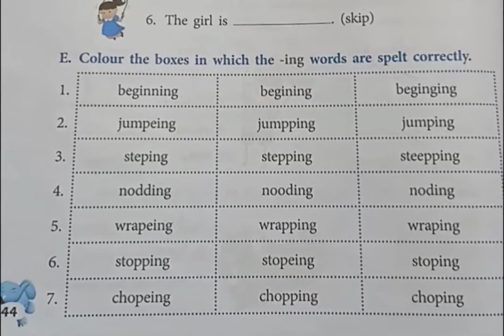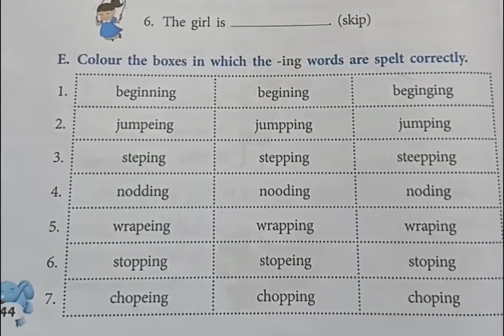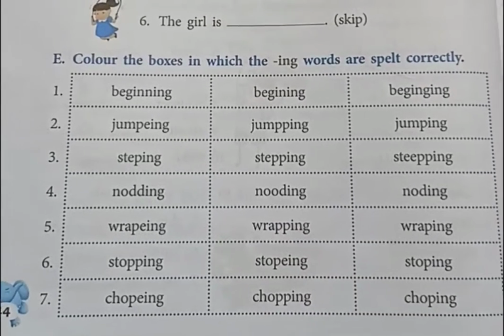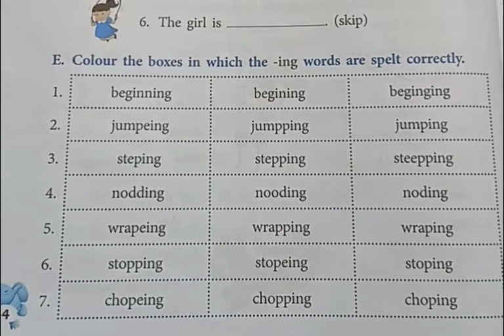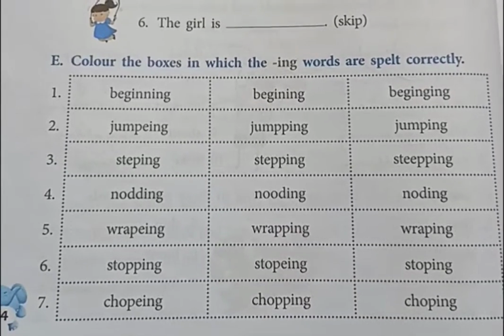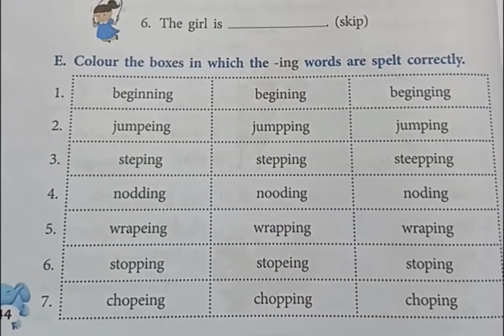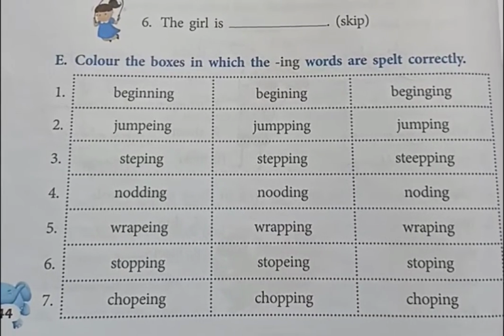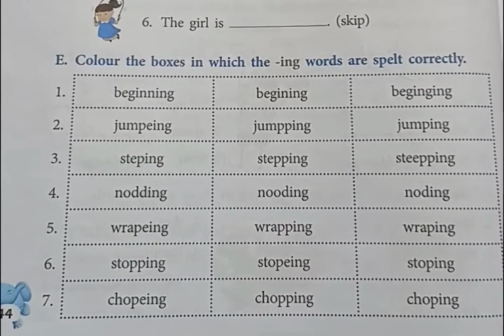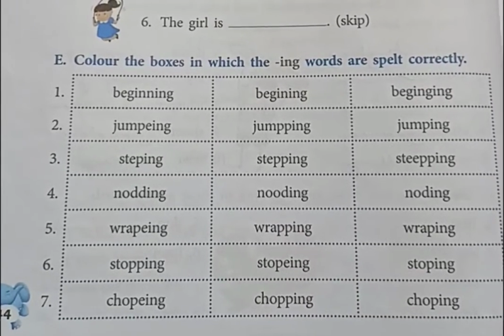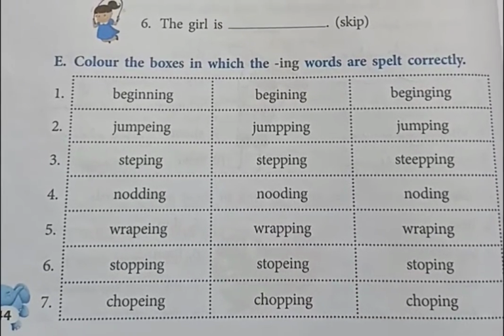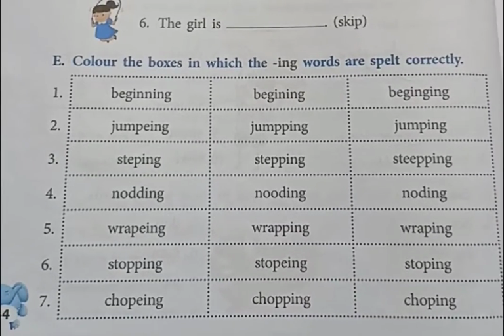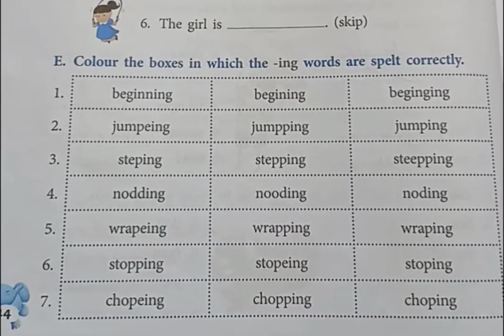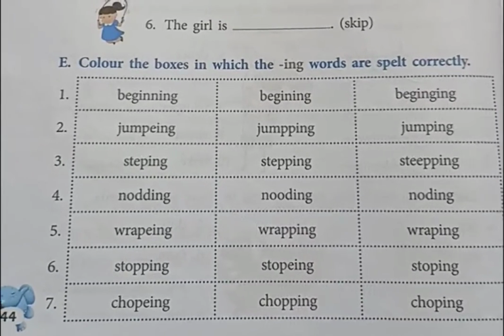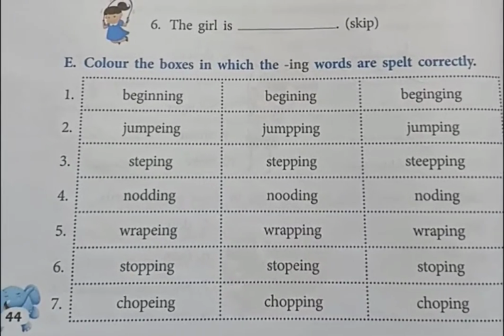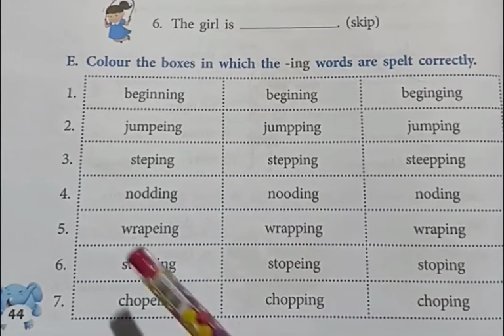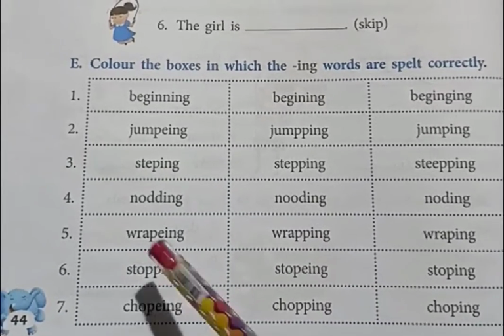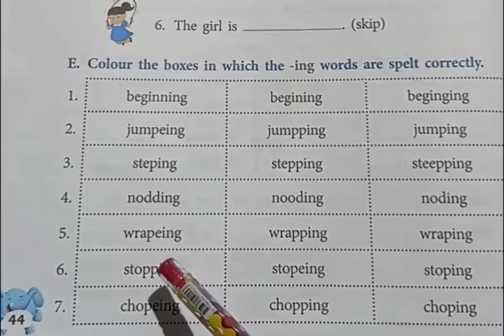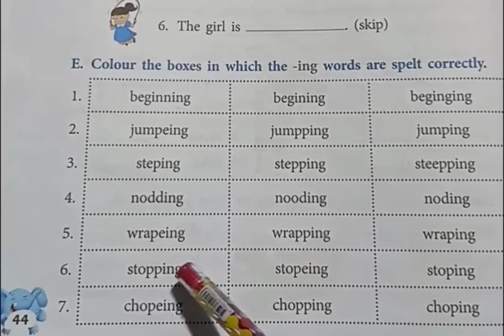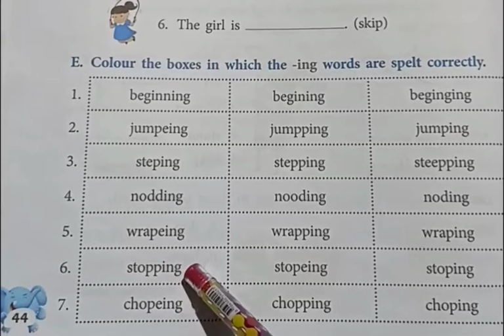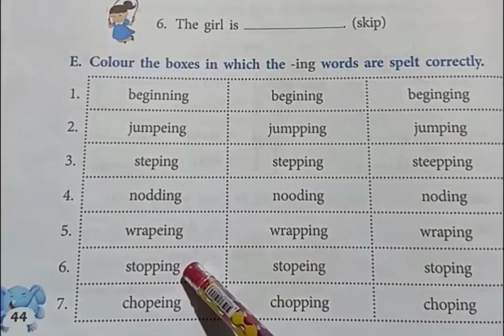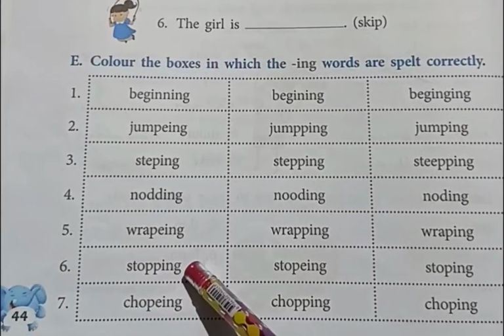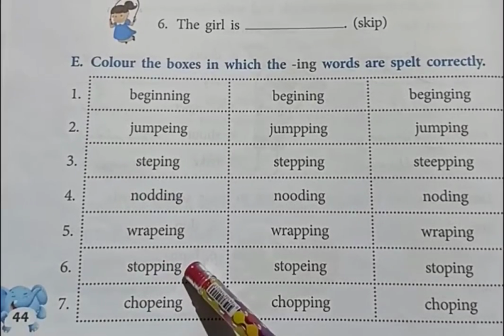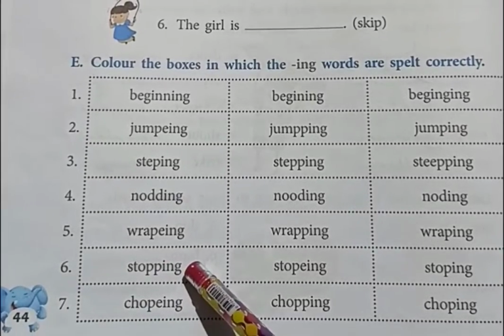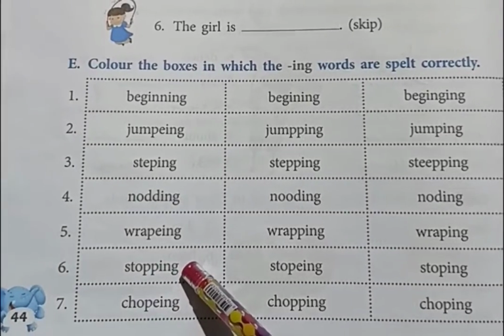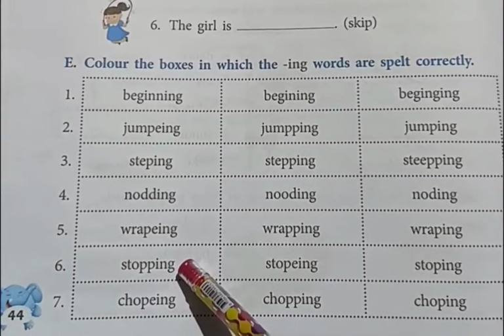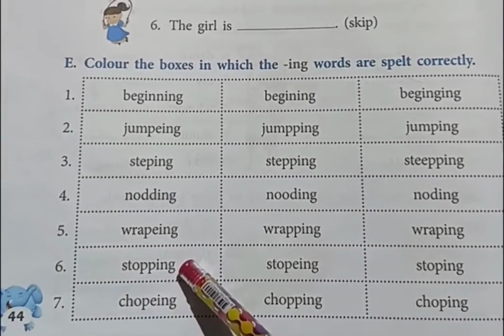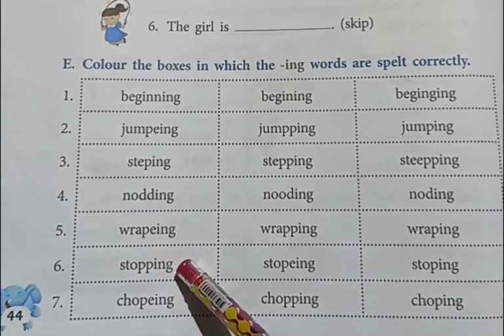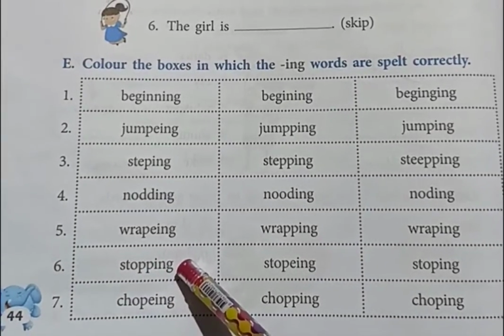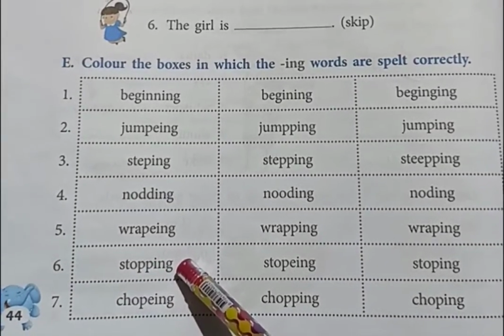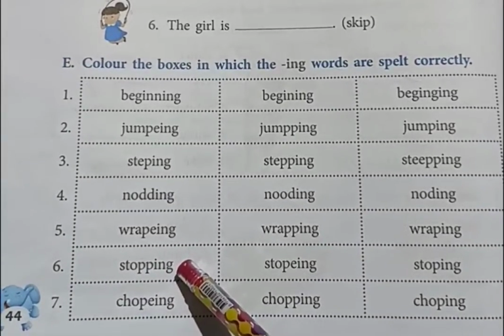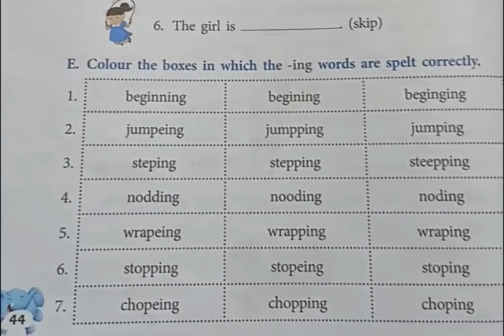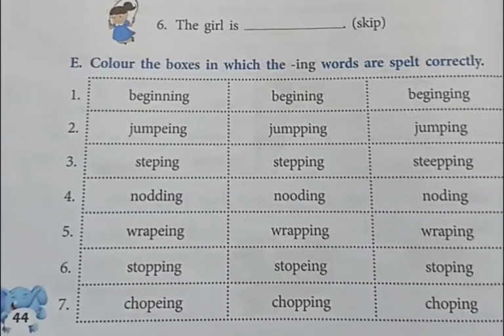Number 6 is stopping: S-T-O-D-I-N-G is stopping. This is the spelling of stopping. You have to color the first box in number 6.